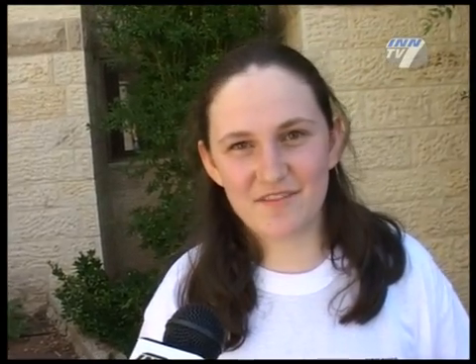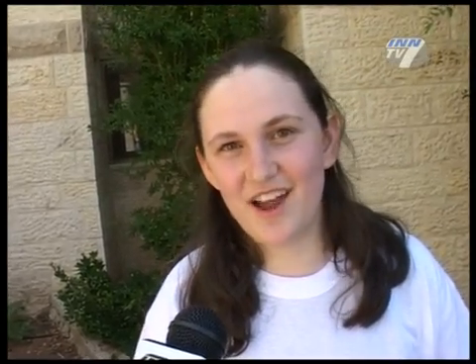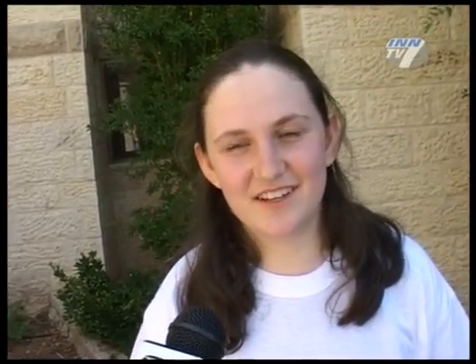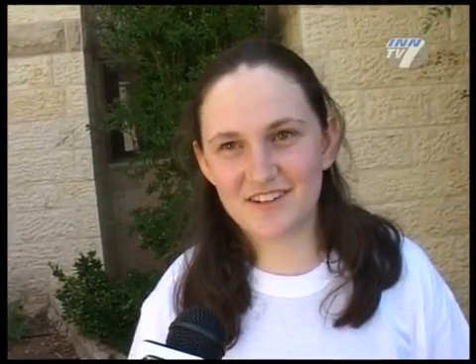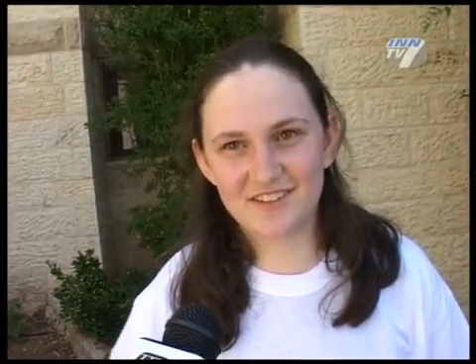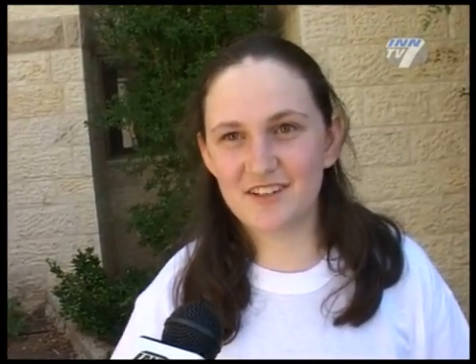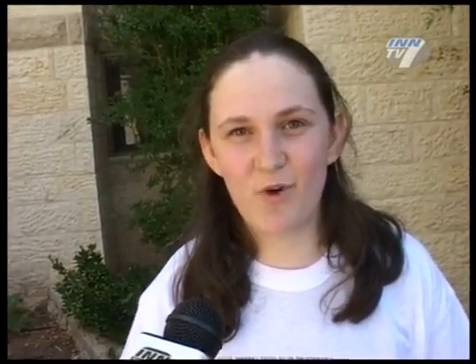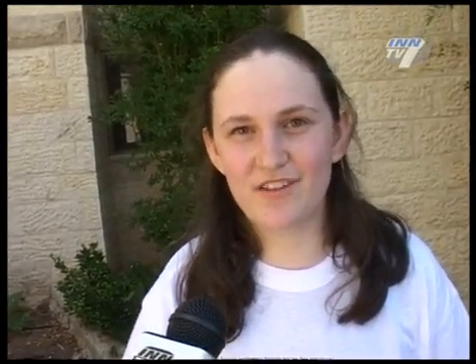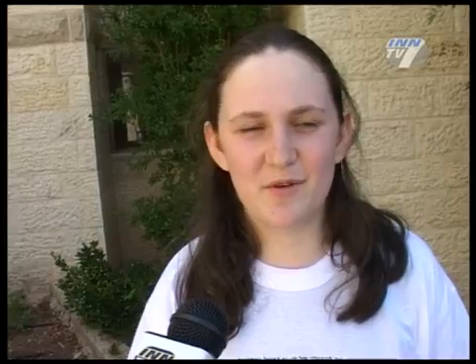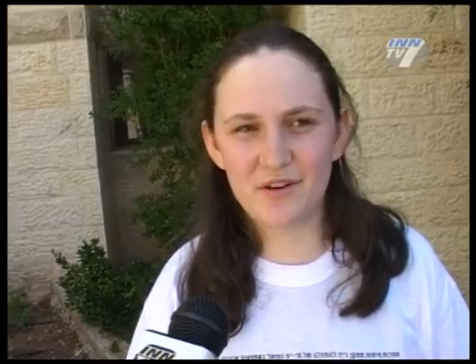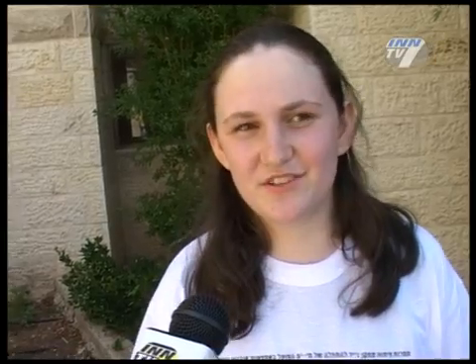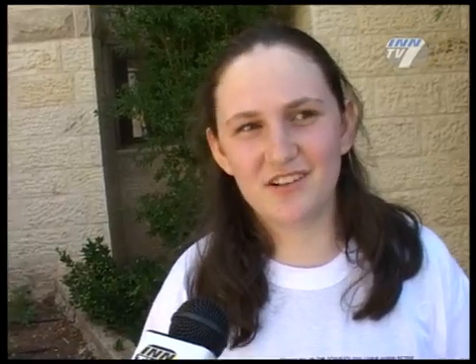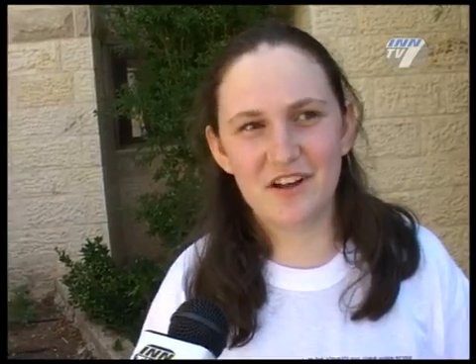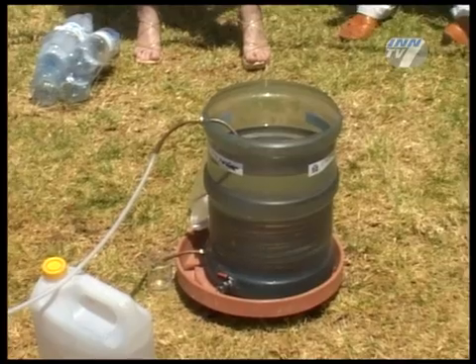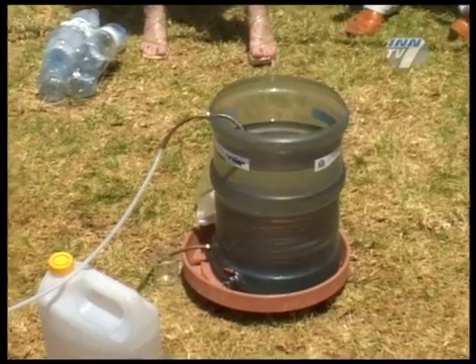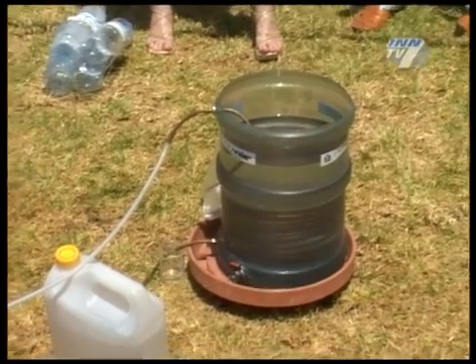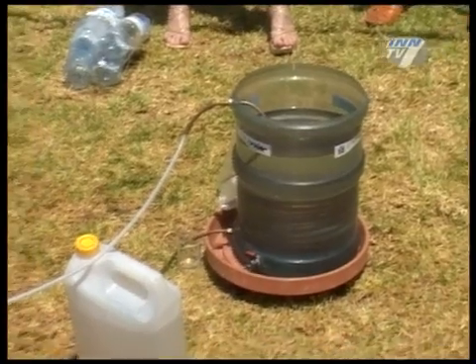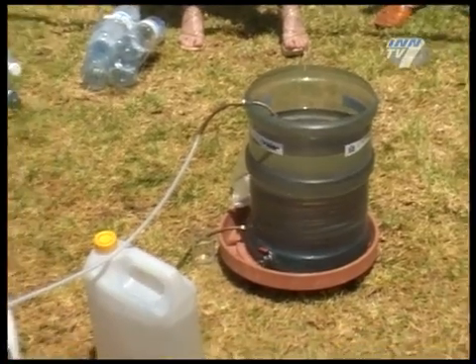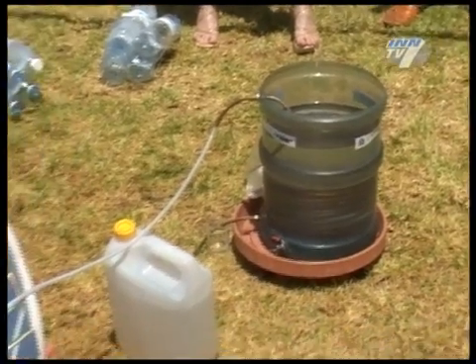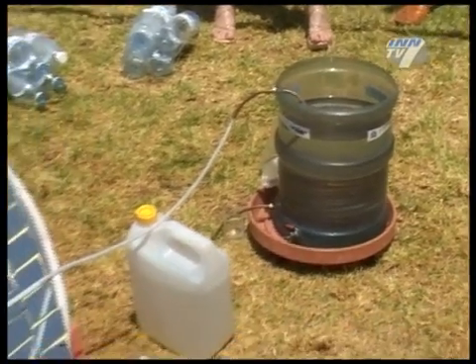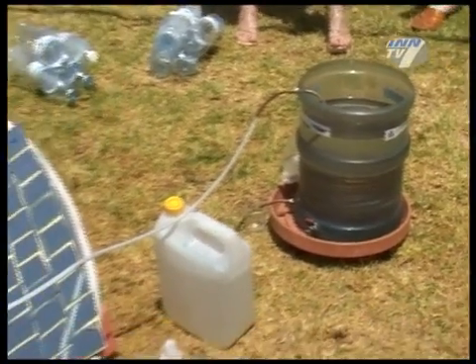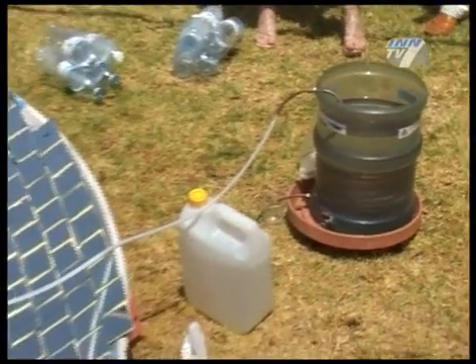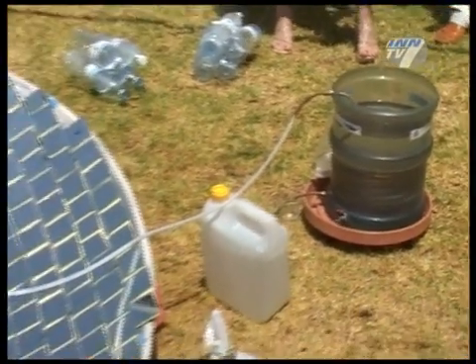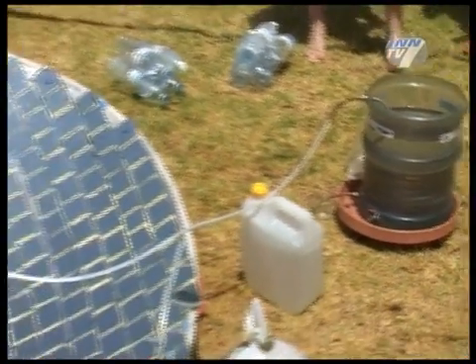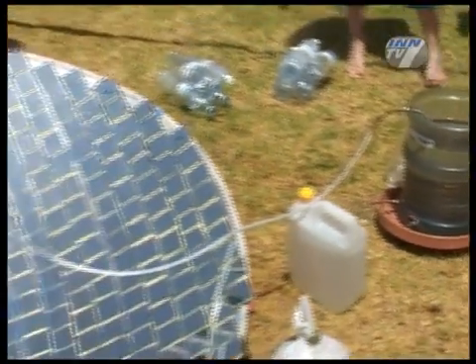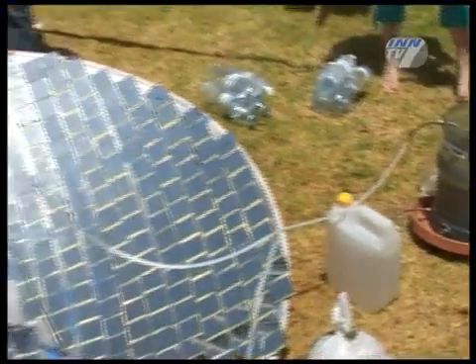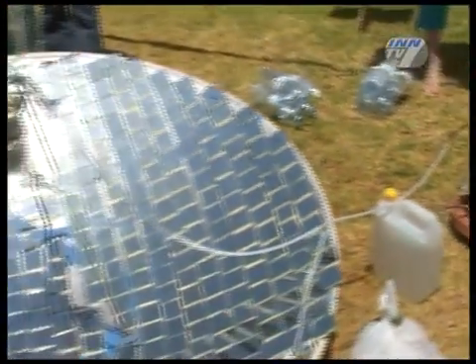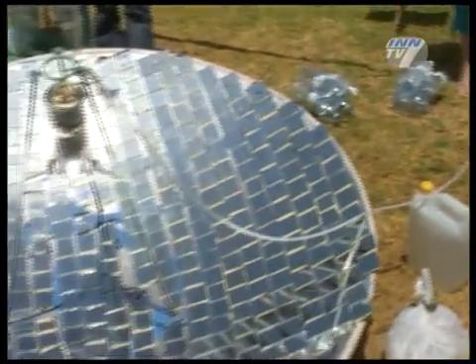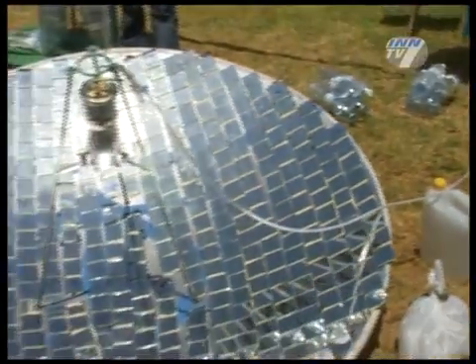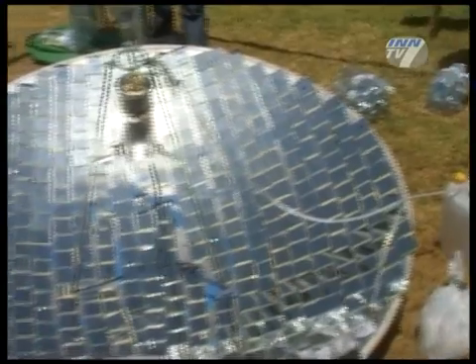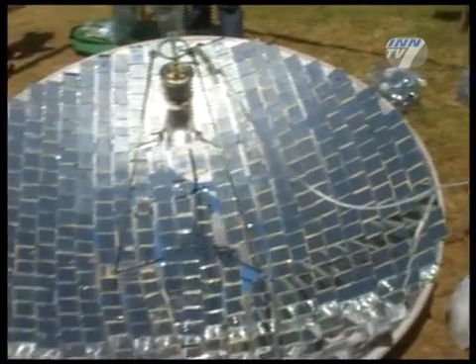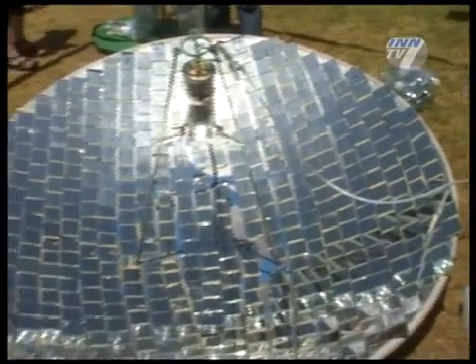In America, we take it for granted that there's just going to be water there. But we know in Israel, even in some places they're shutting off water for certain times during the day to try to conserve it.